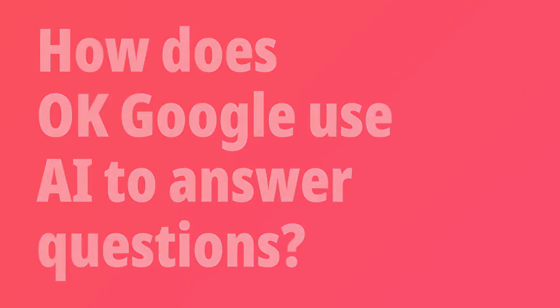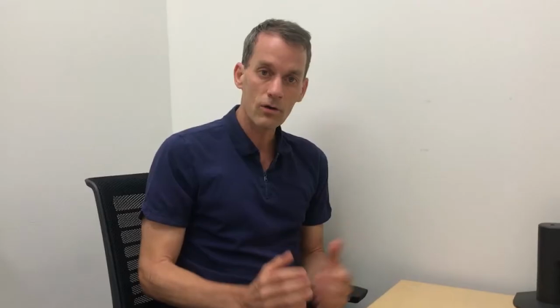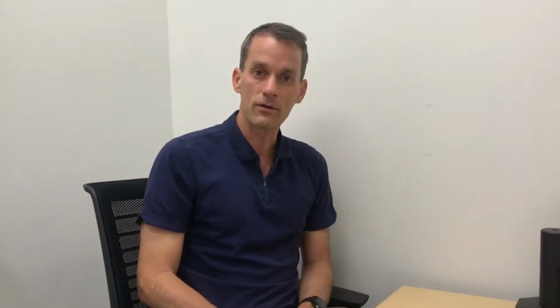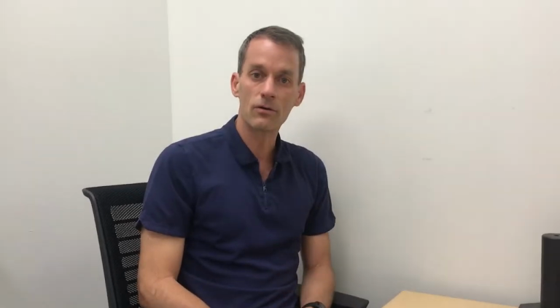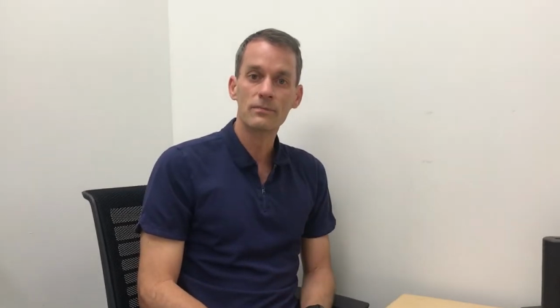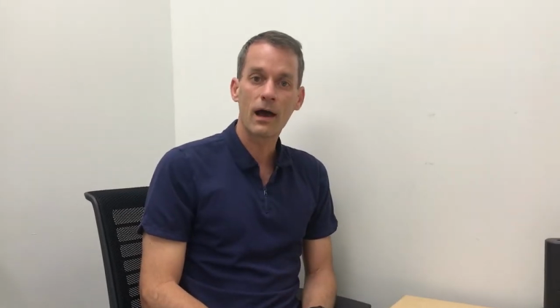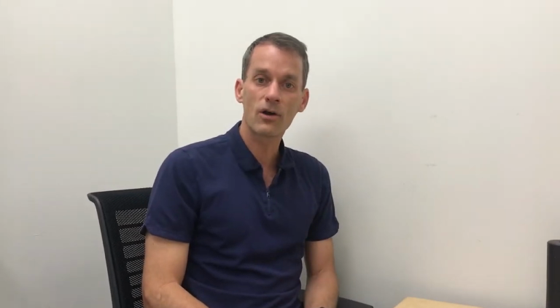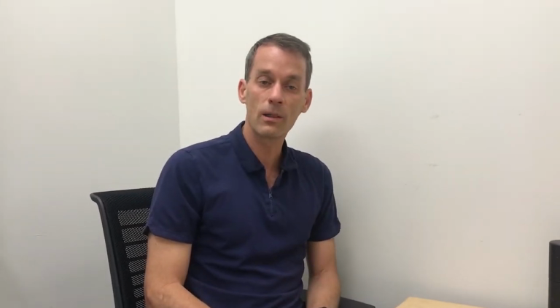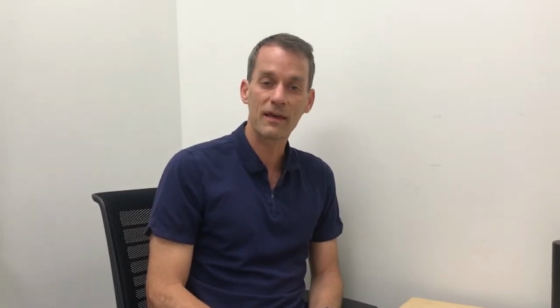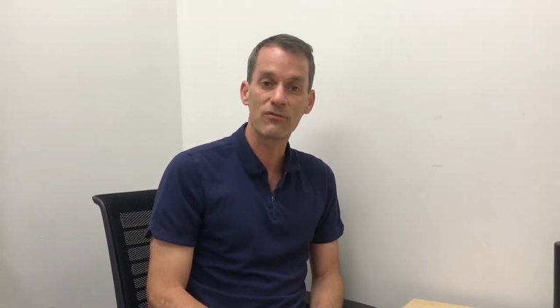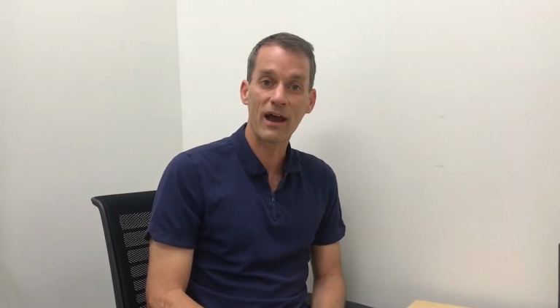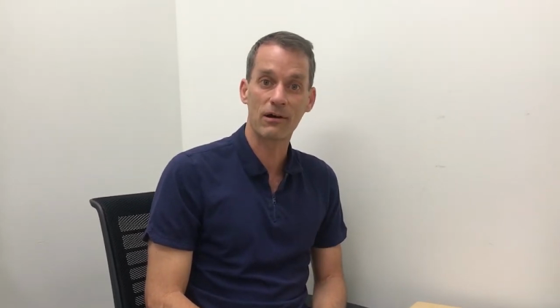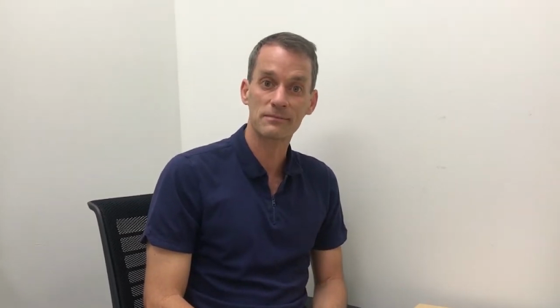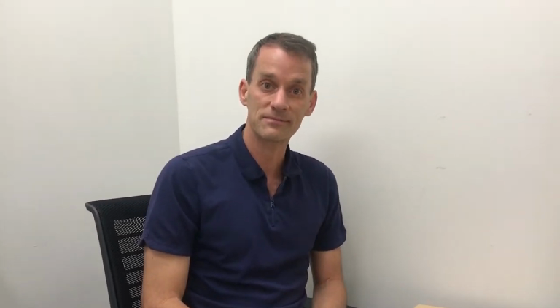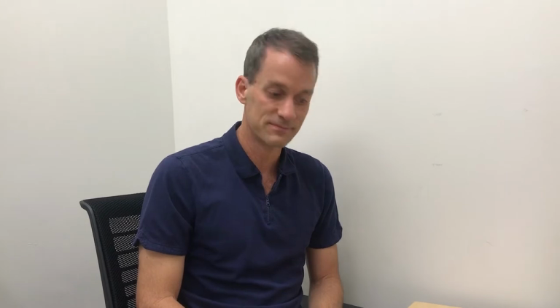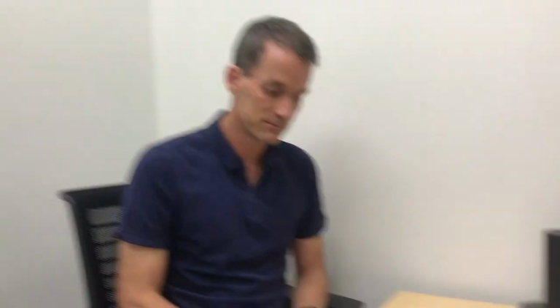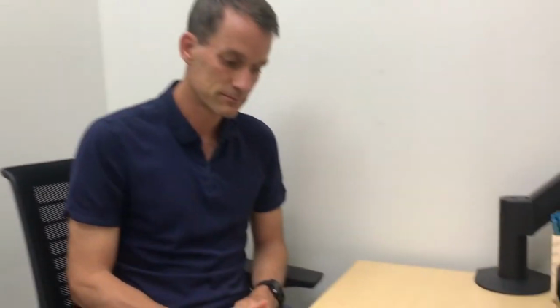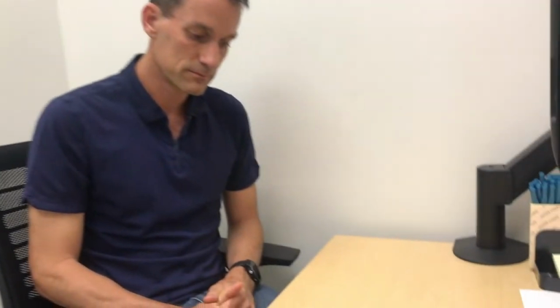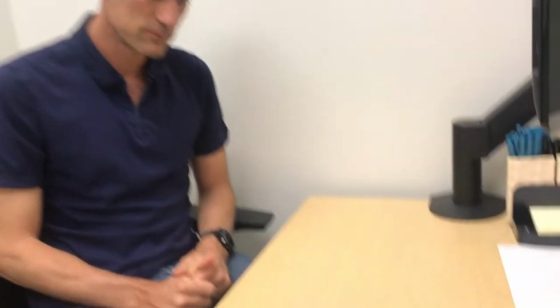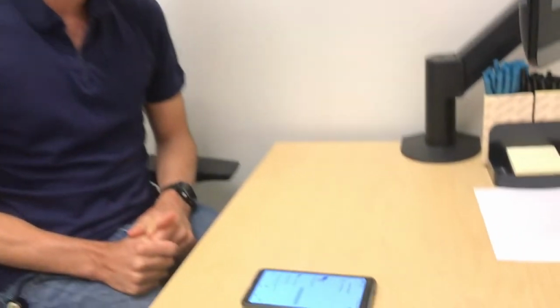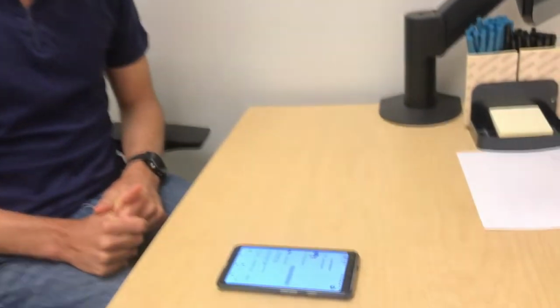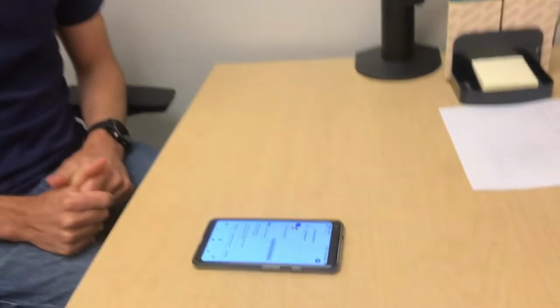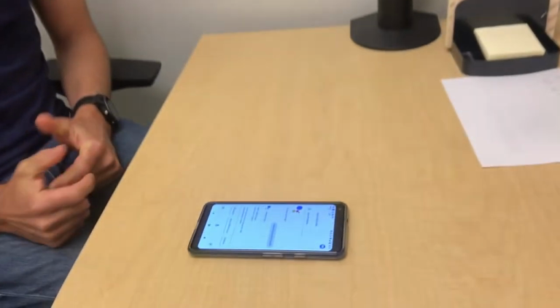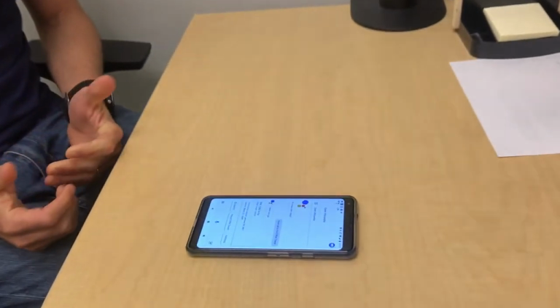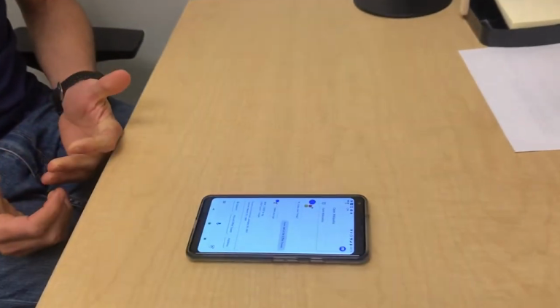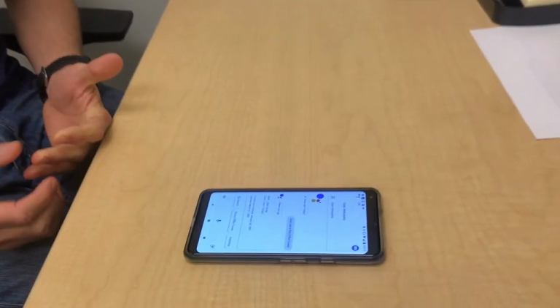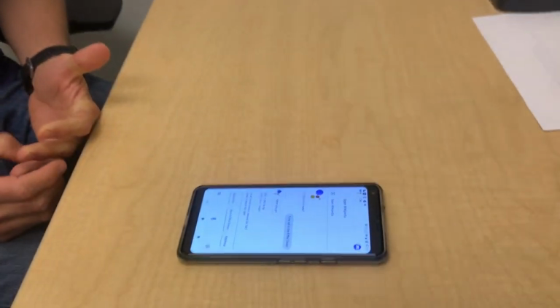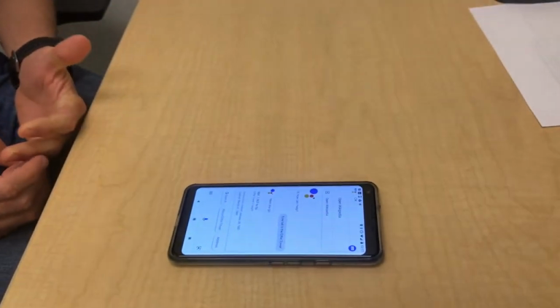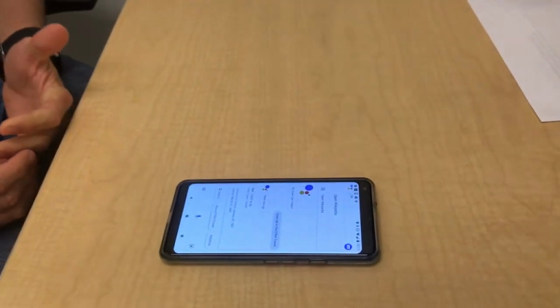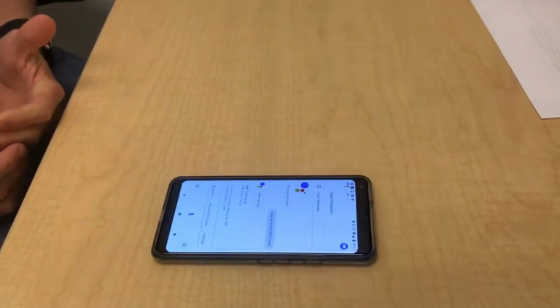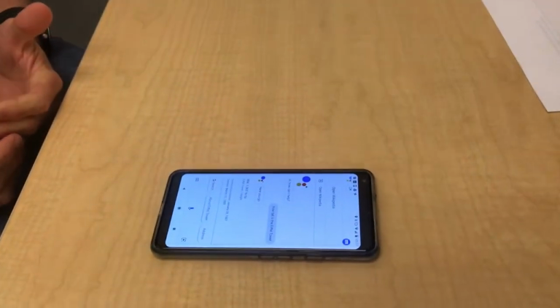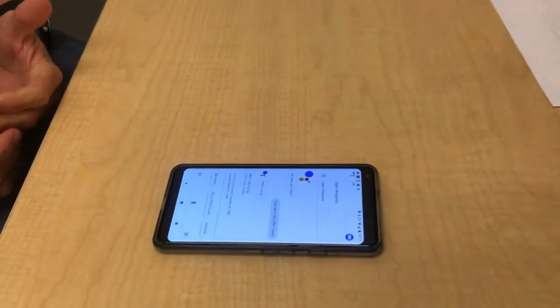Okay Google, how tall is the Eiffel Tower? The Eiffel Tower is 984 feet tall.